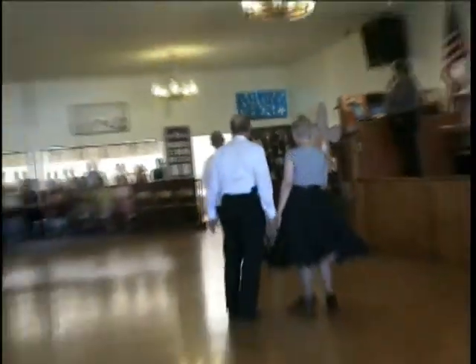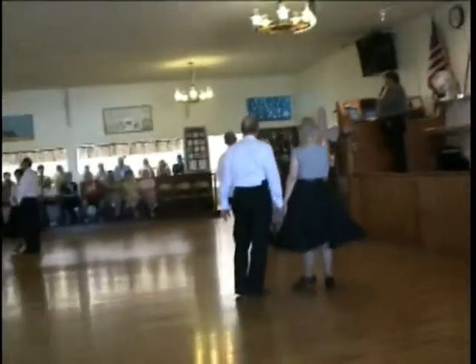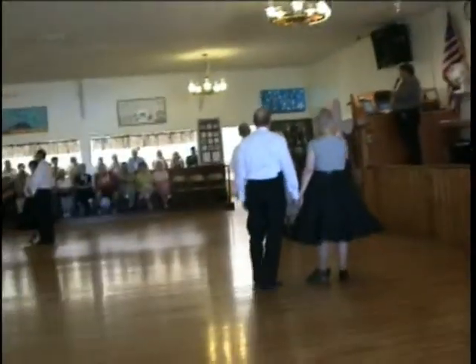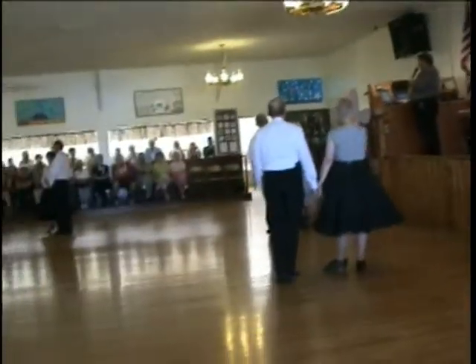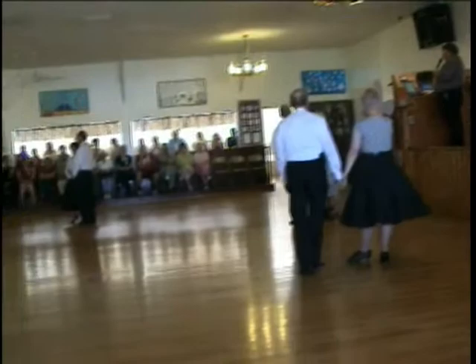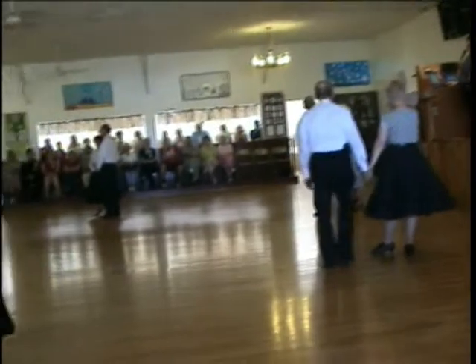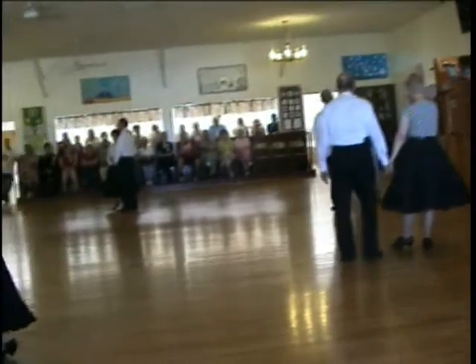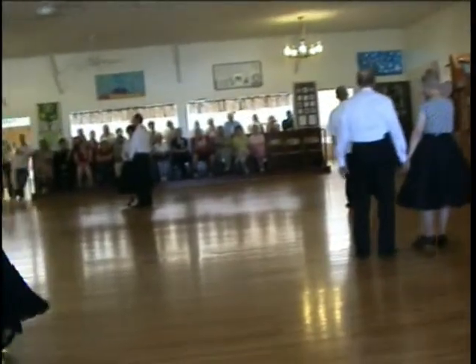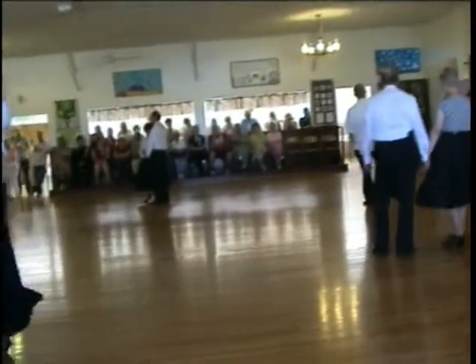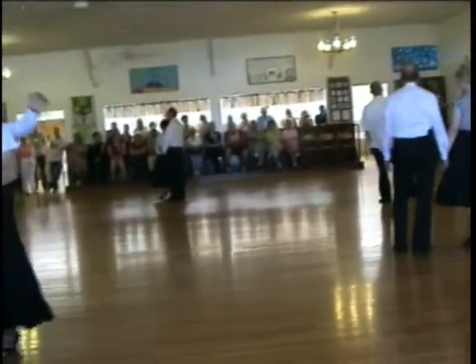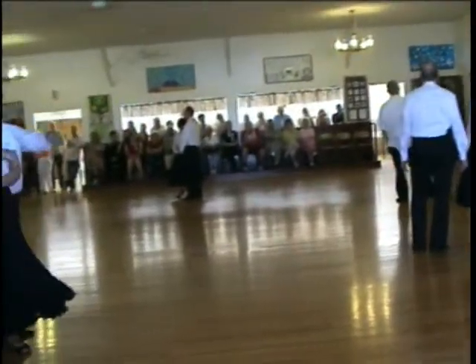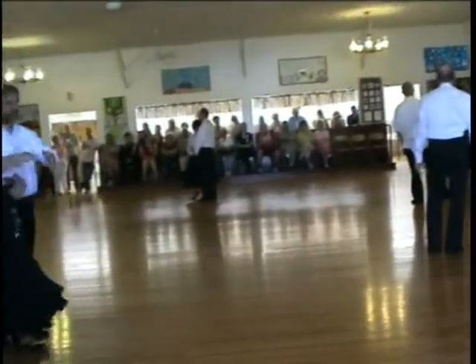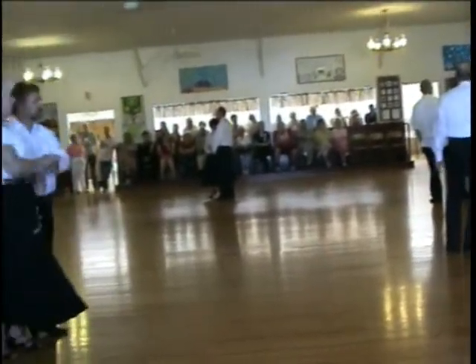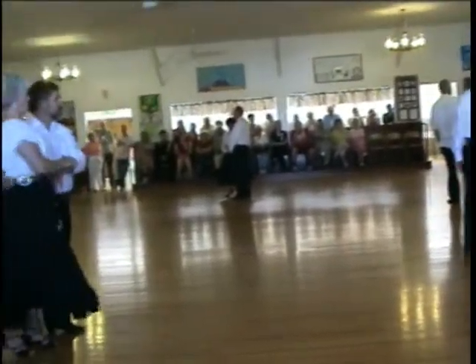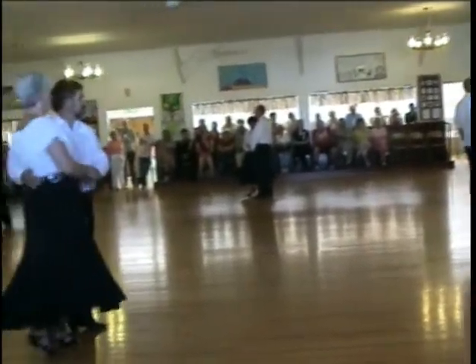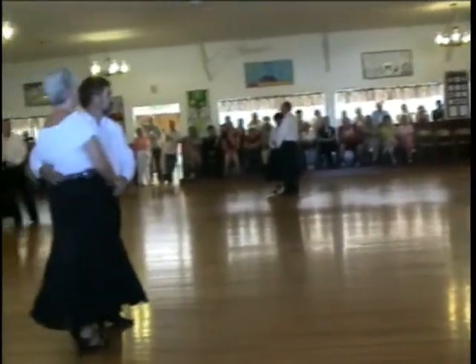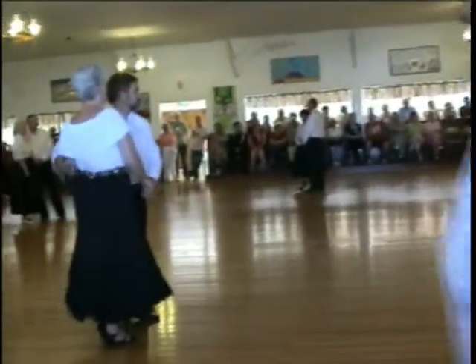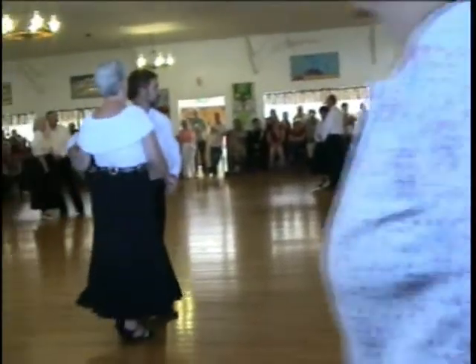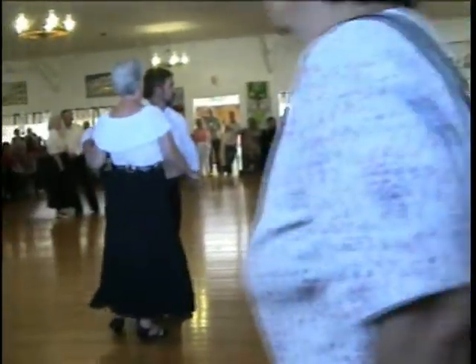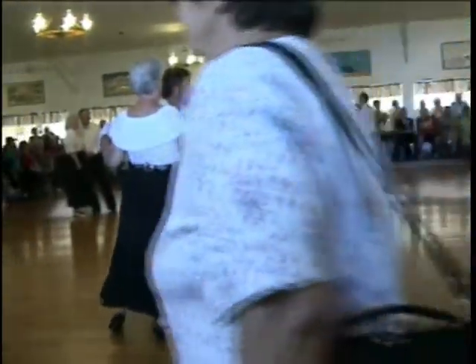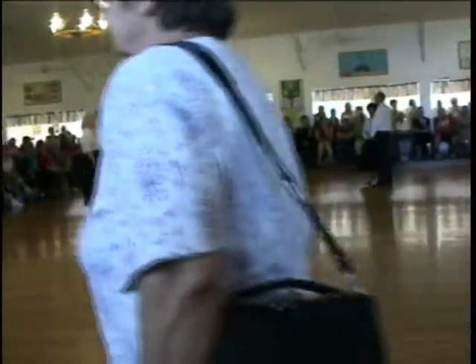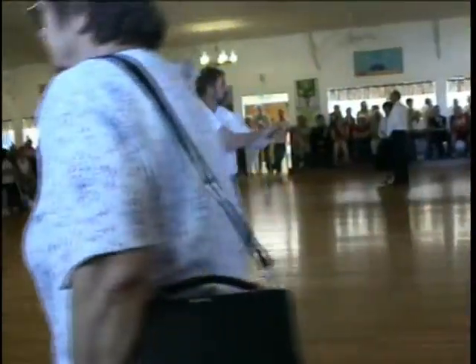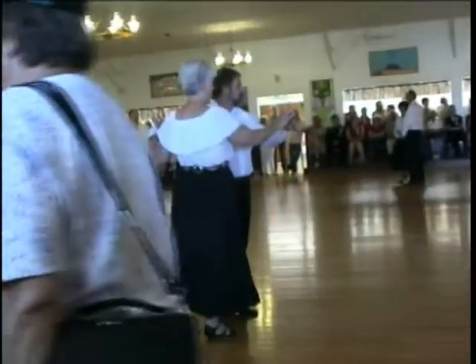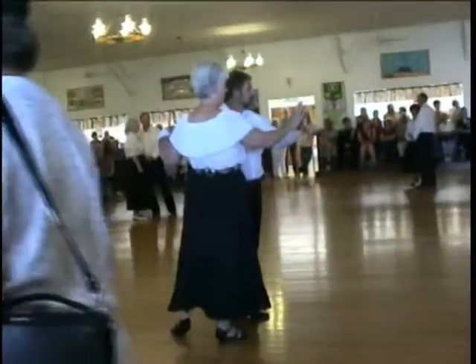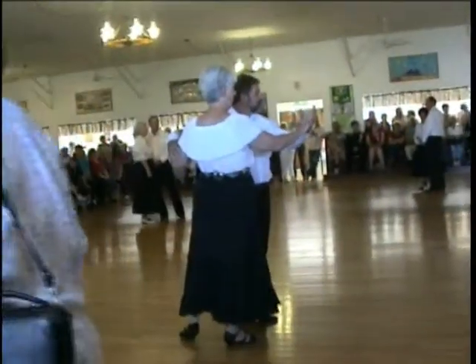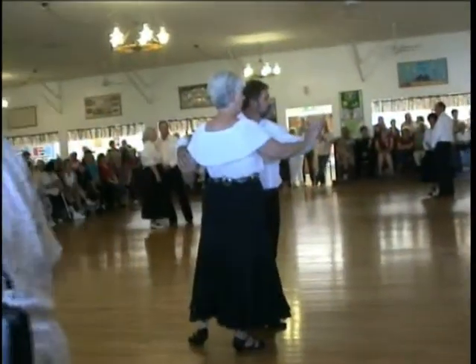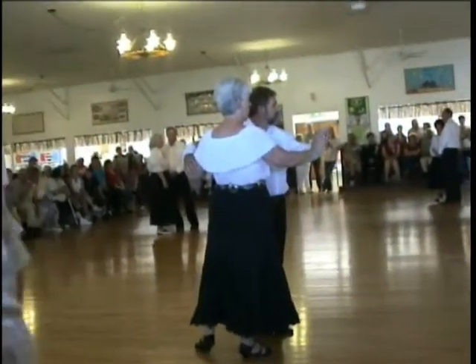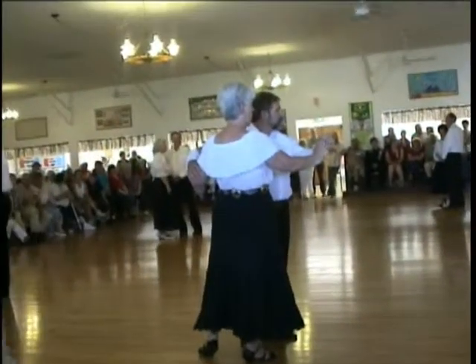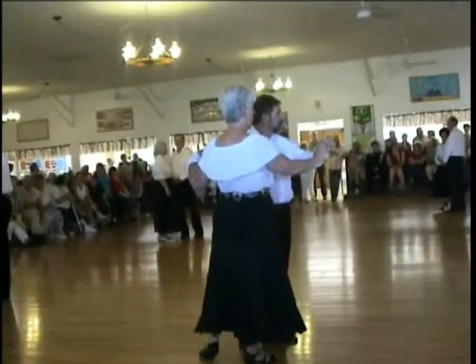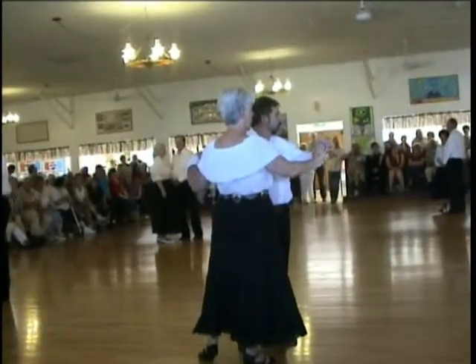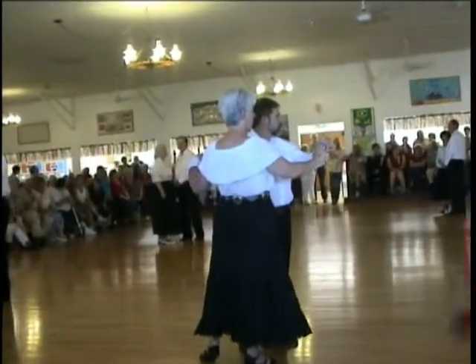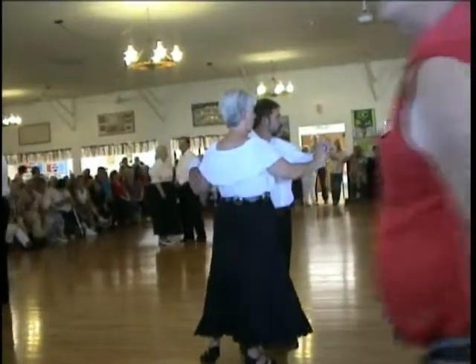The next one we're going to do is a cha-cha lap rhythm. This is Shayla's, choreographed by myself, by Brian.